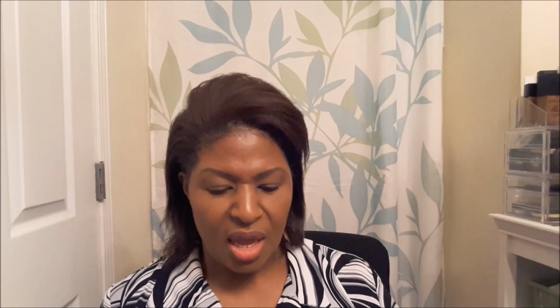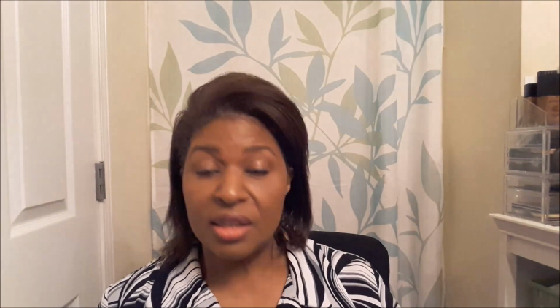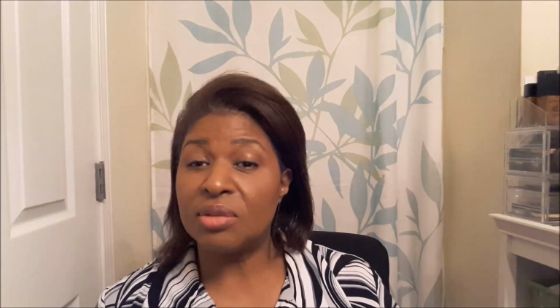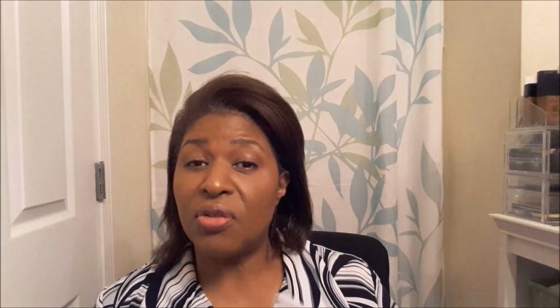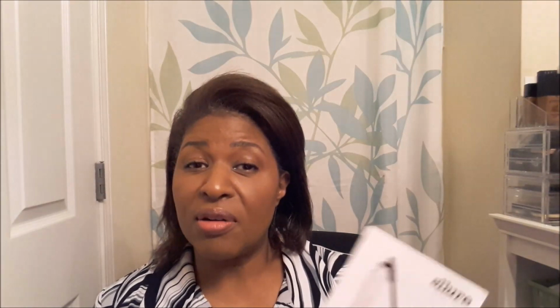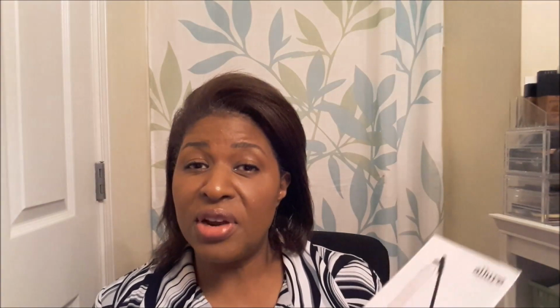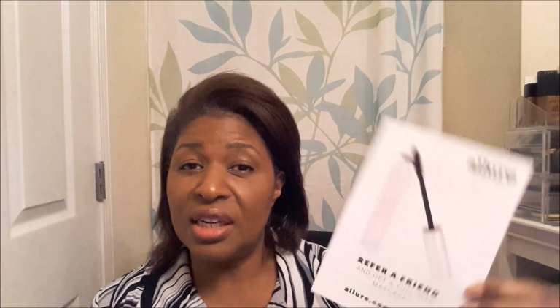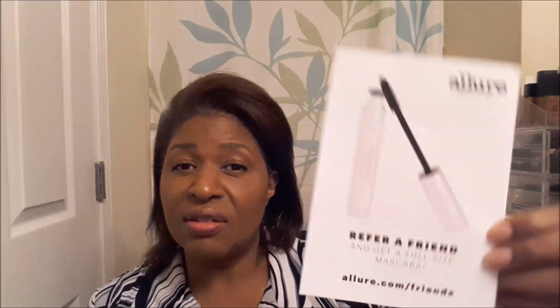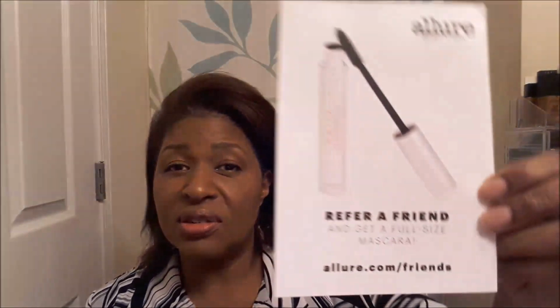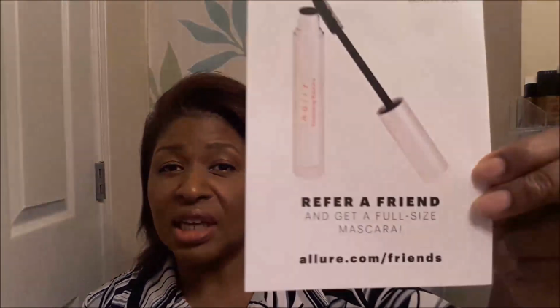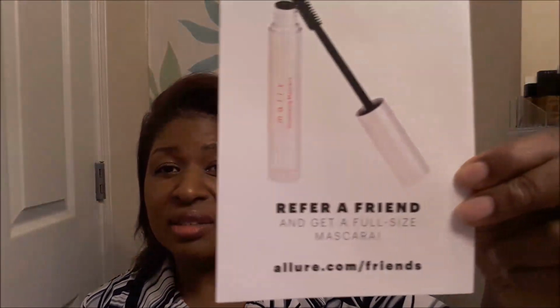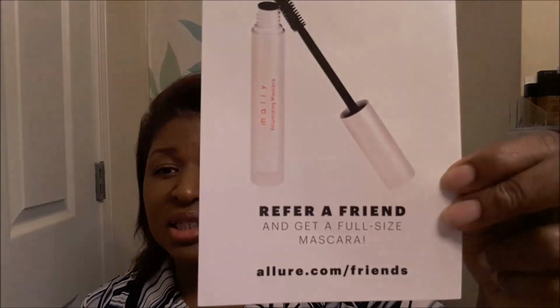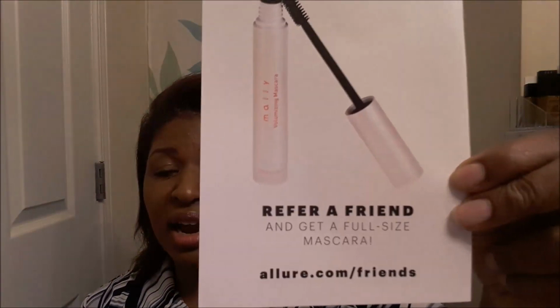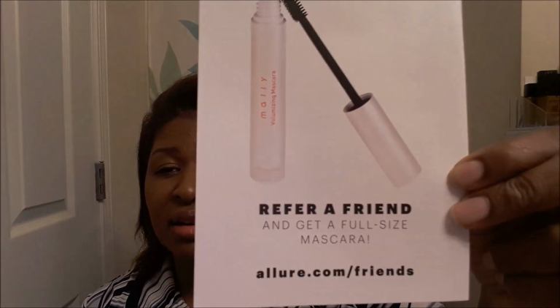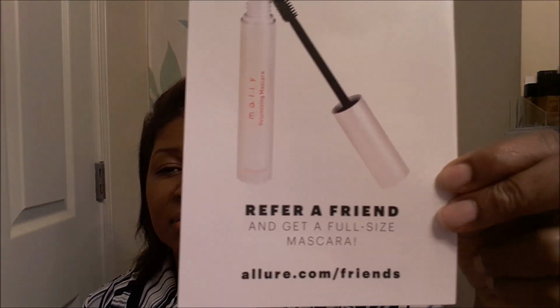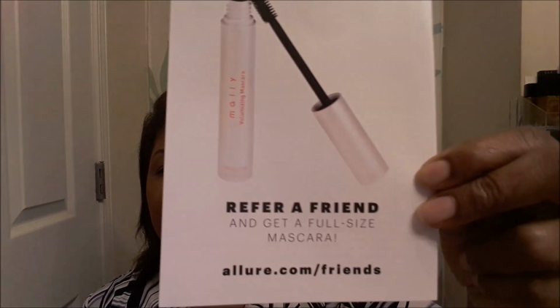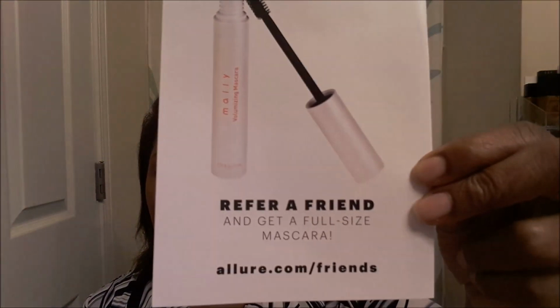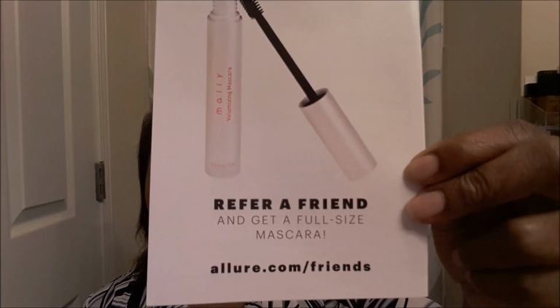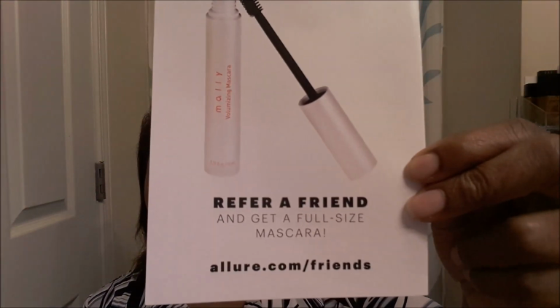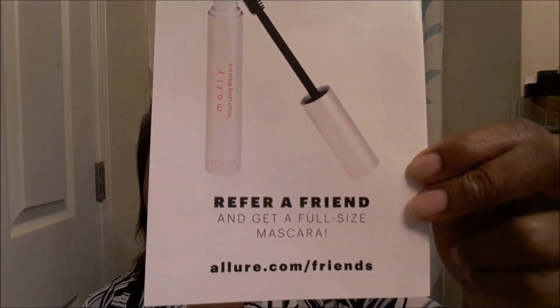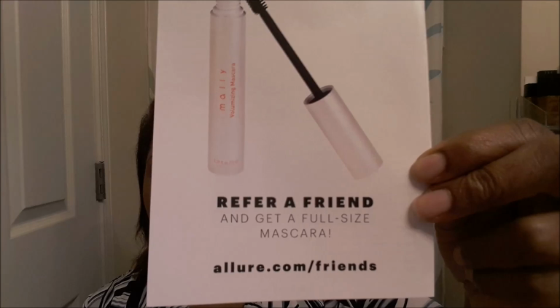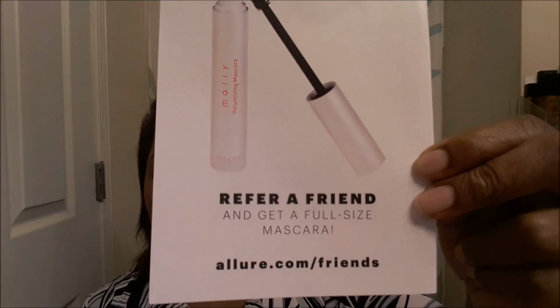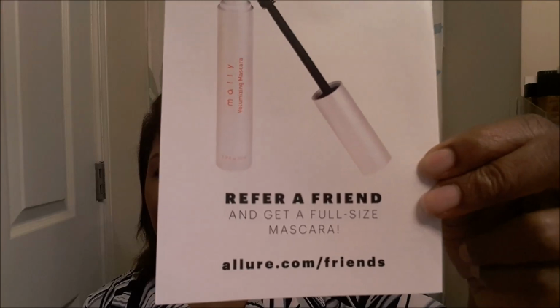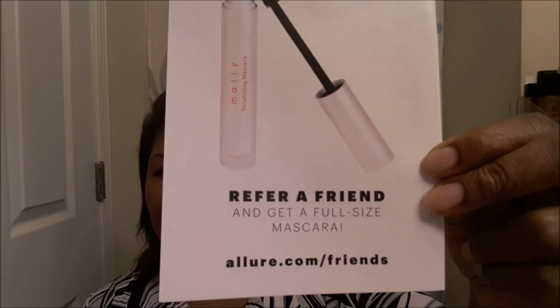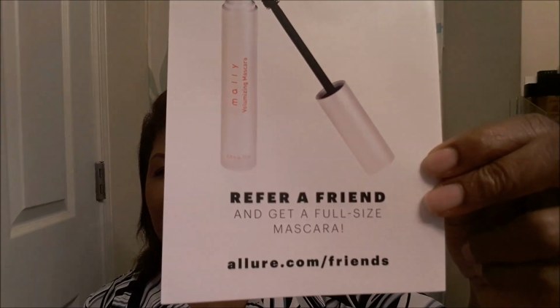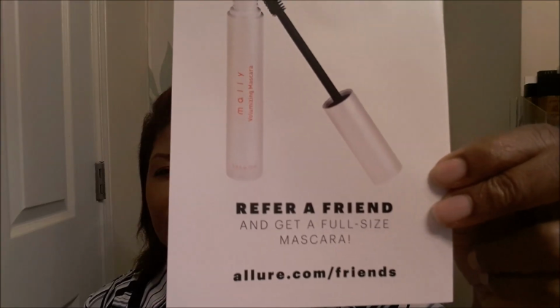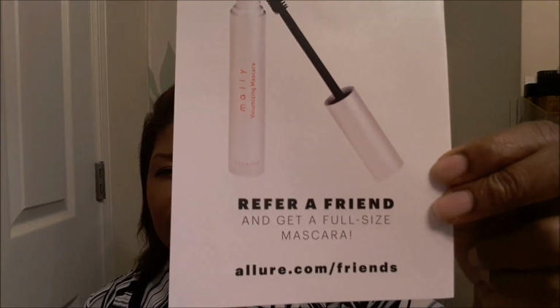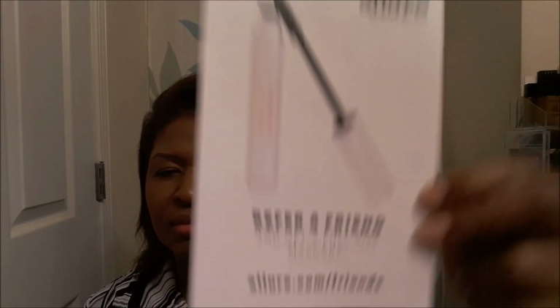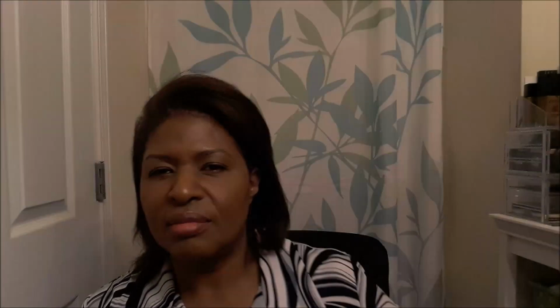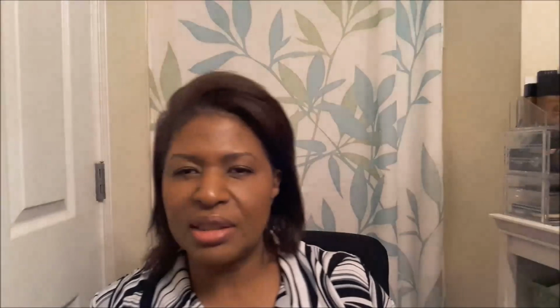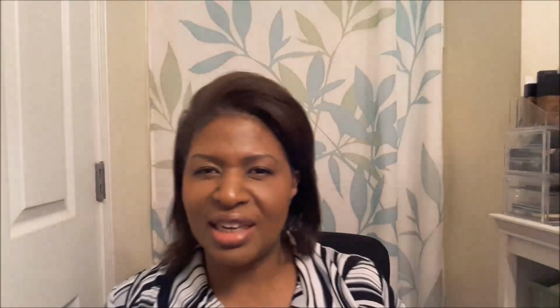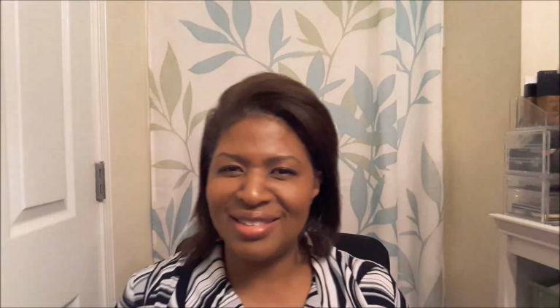It says refer a friend and get a full size mascara. That's nice.